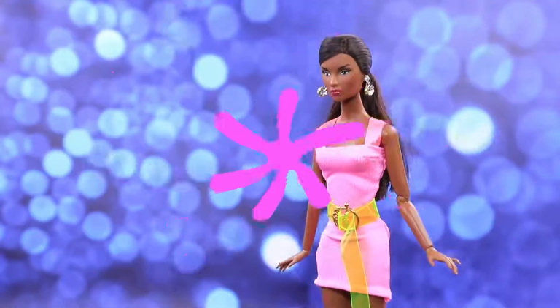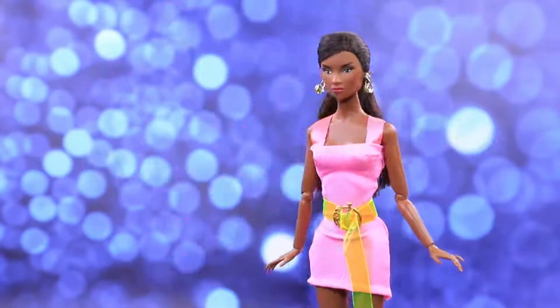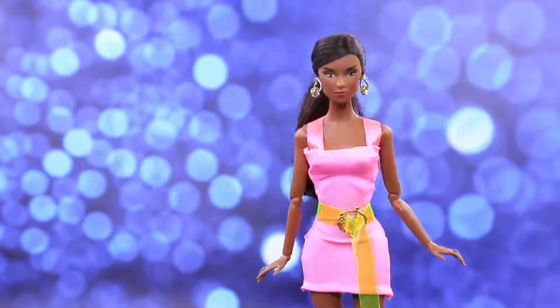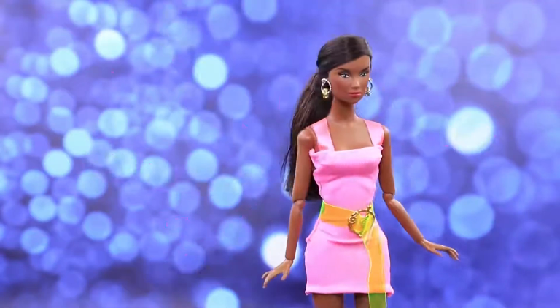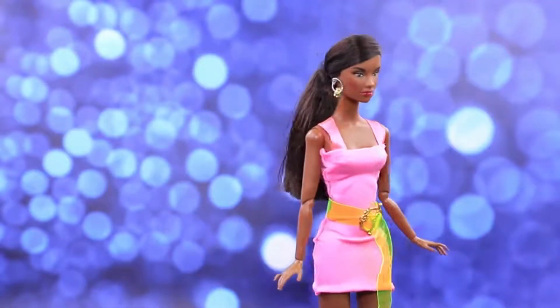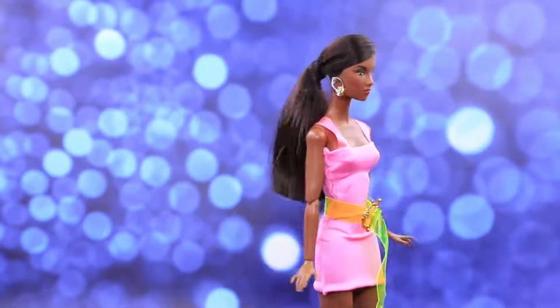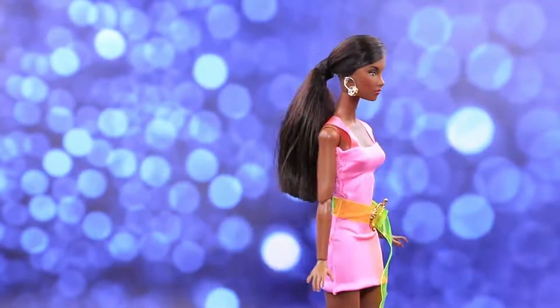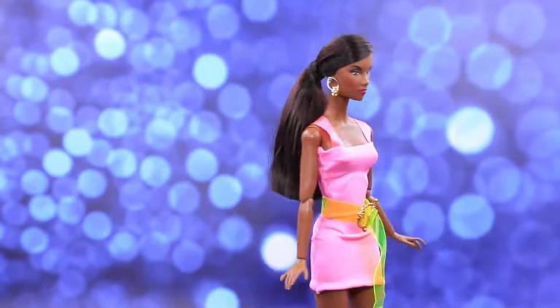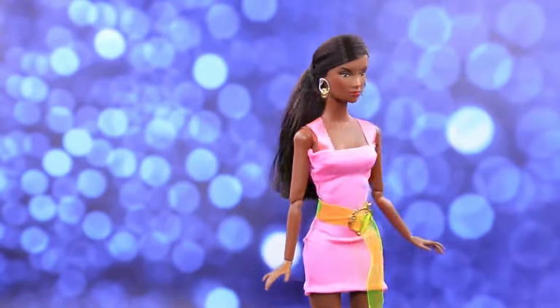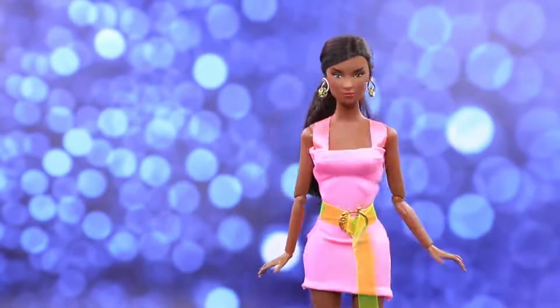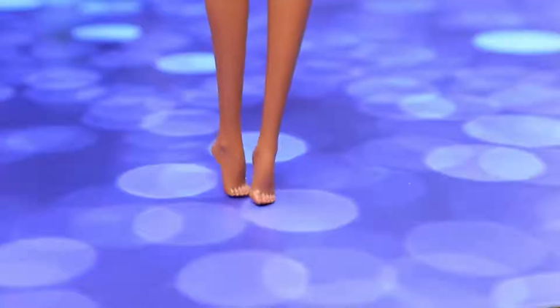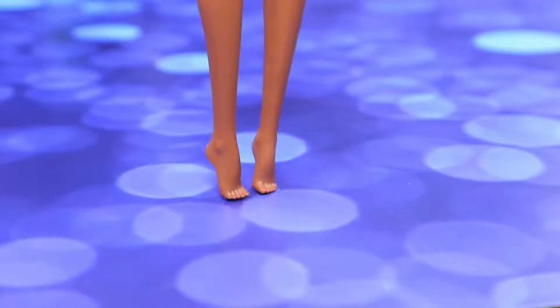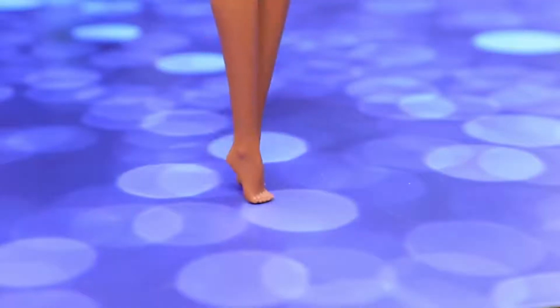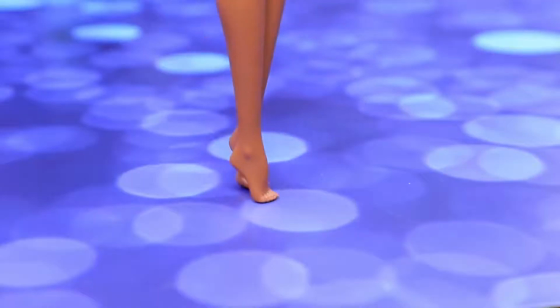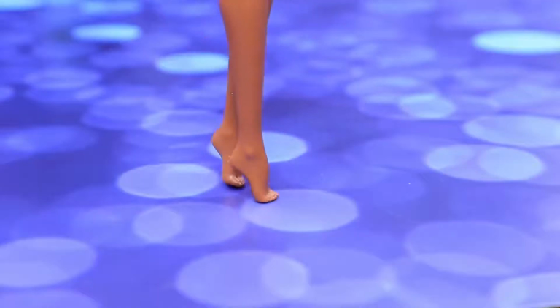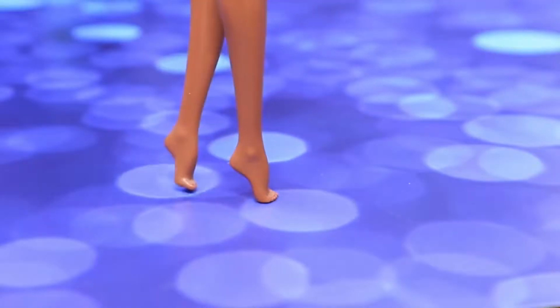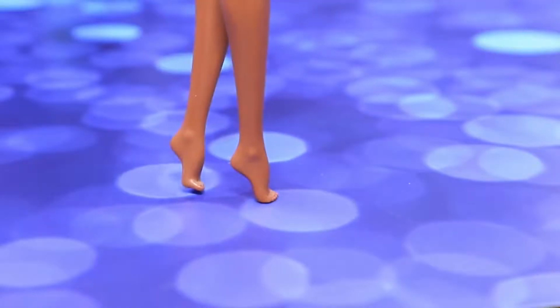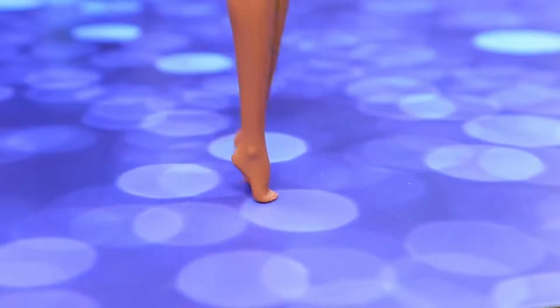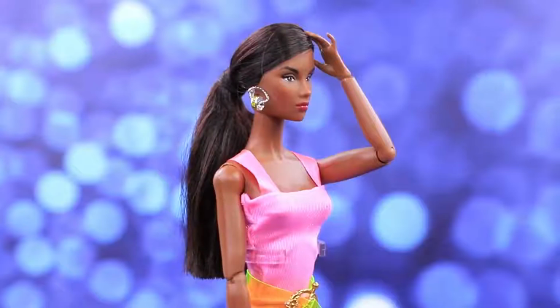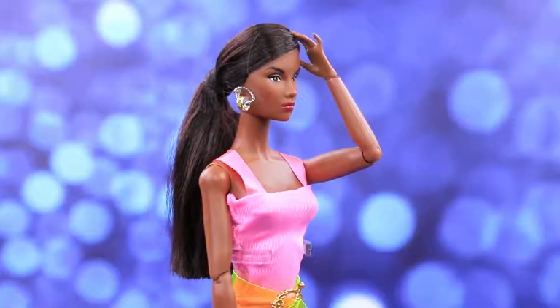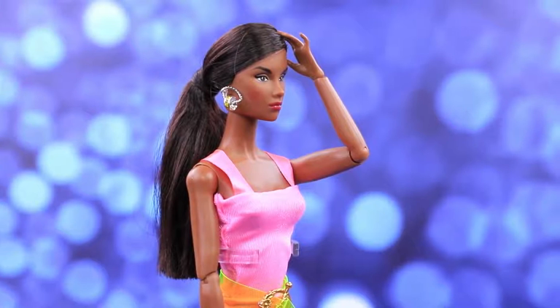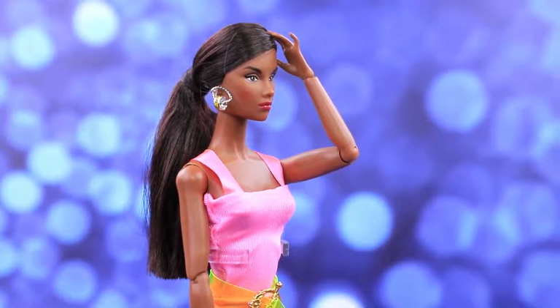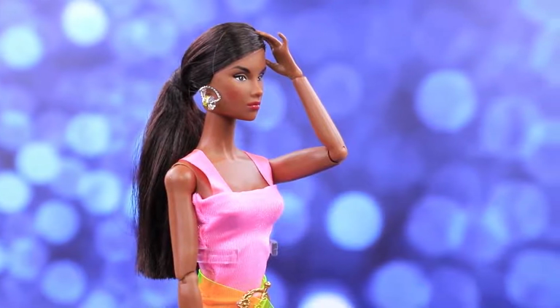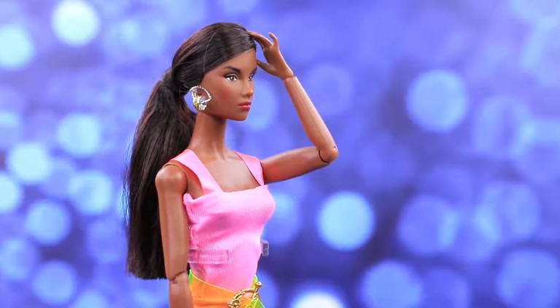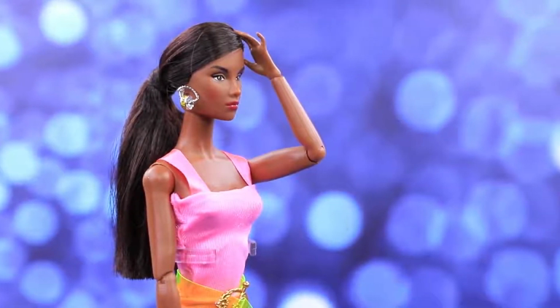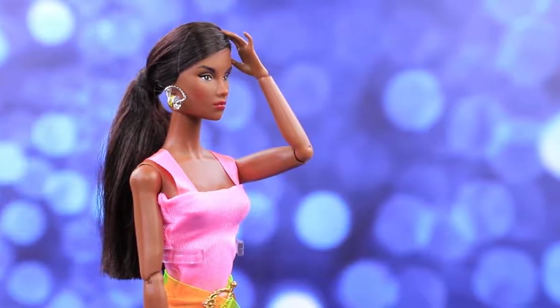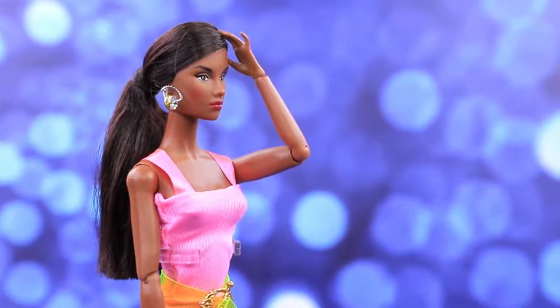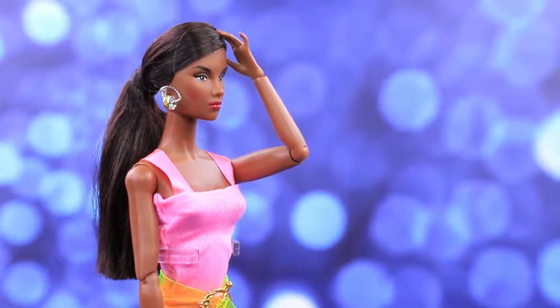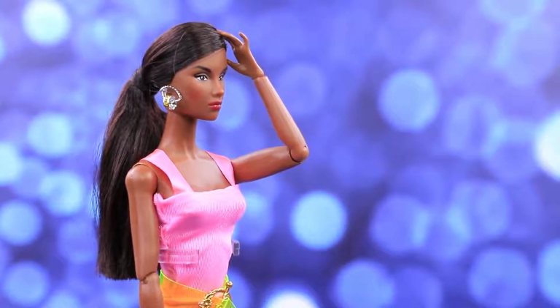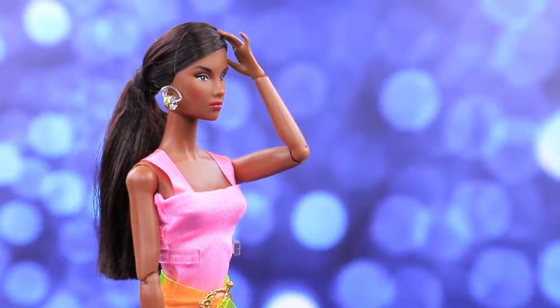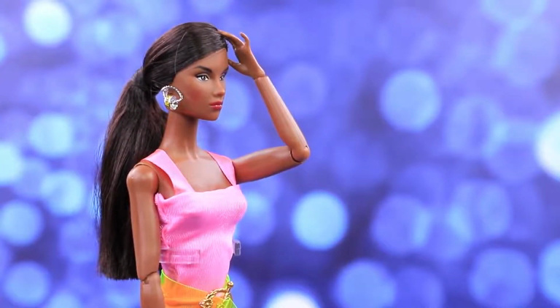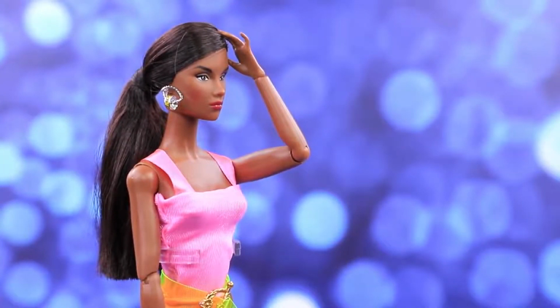What a nice pink dress! But there are no matching shoes — what trouble! We need to do something about it!